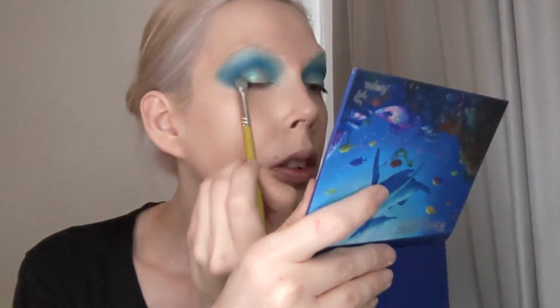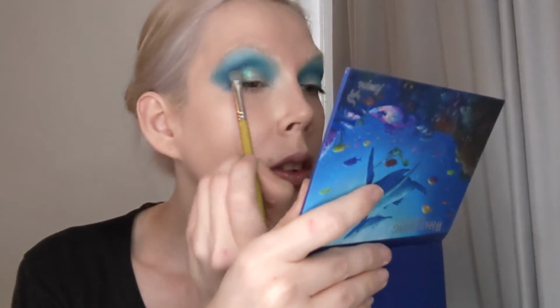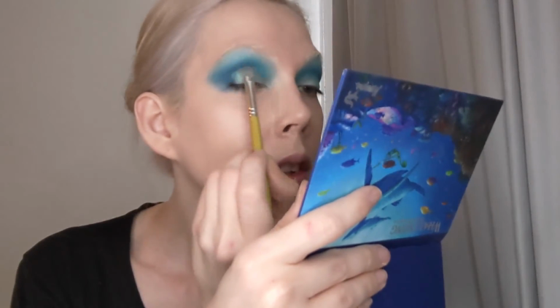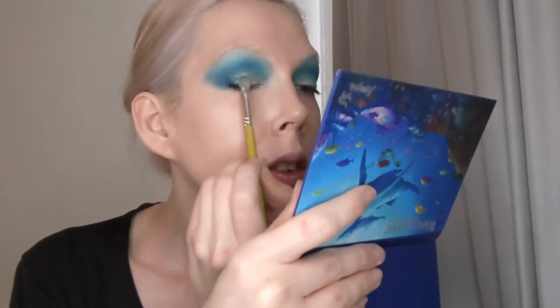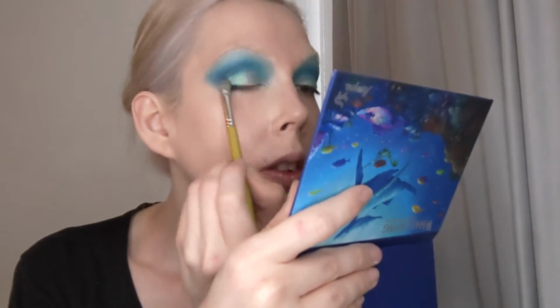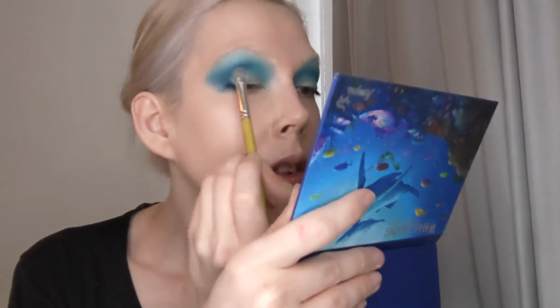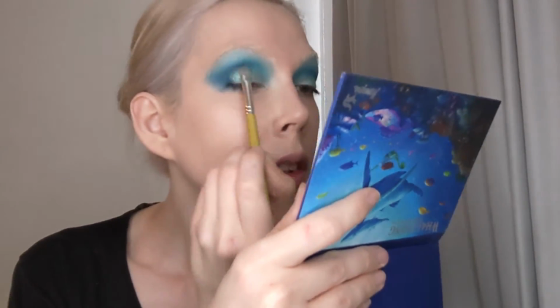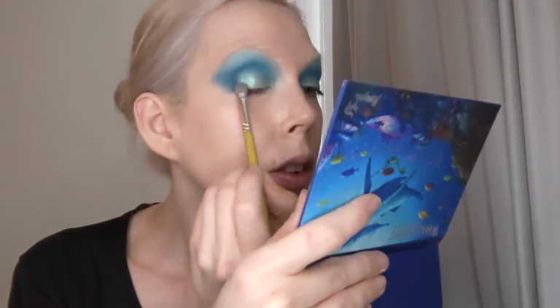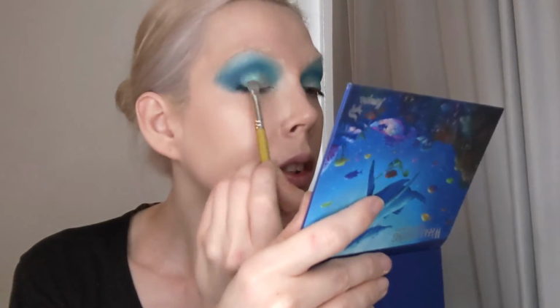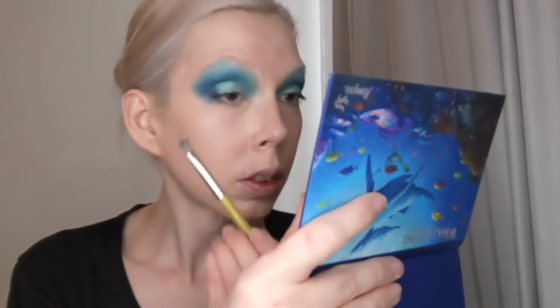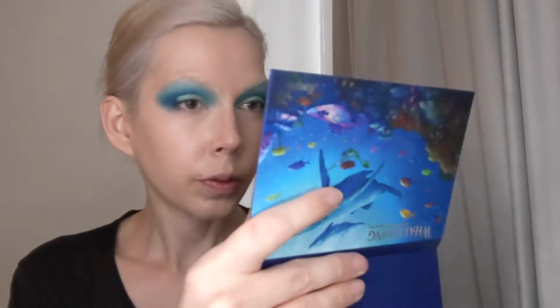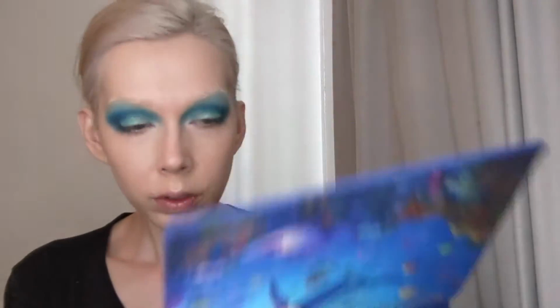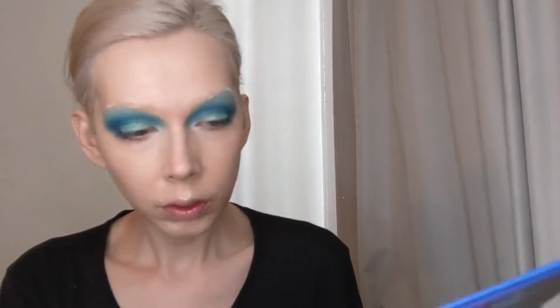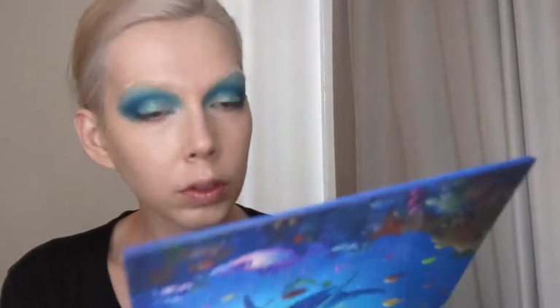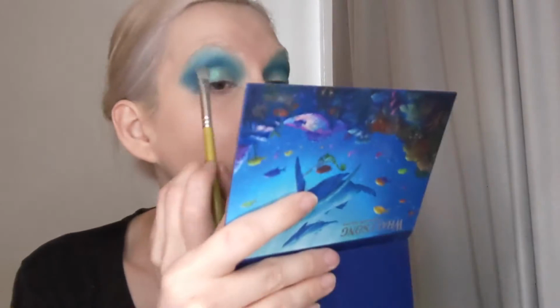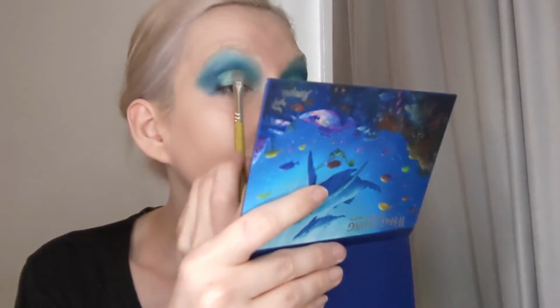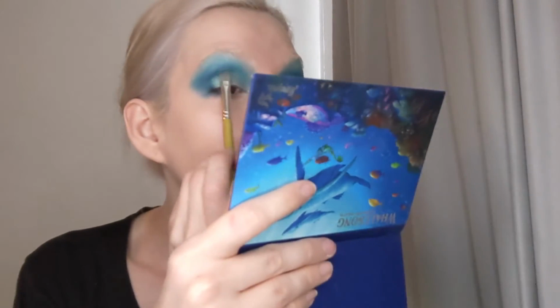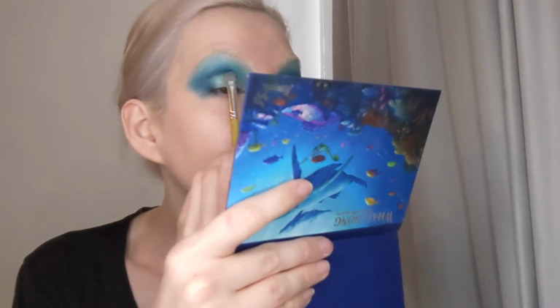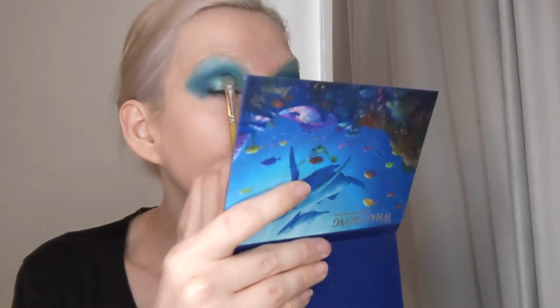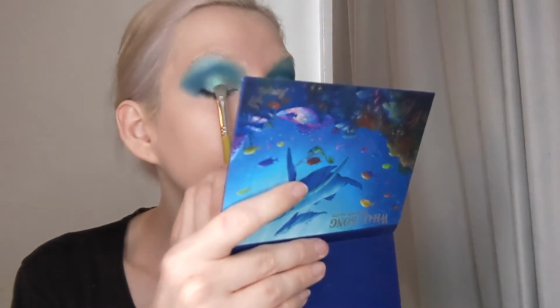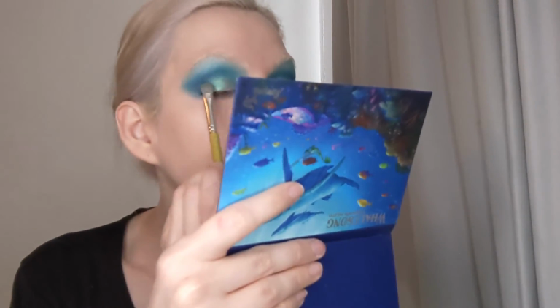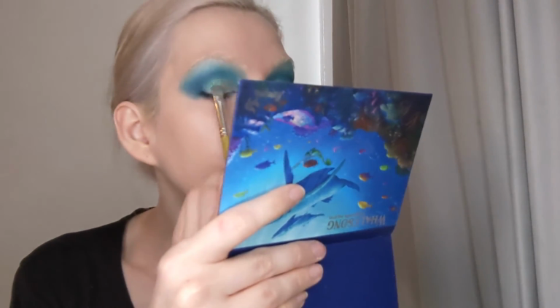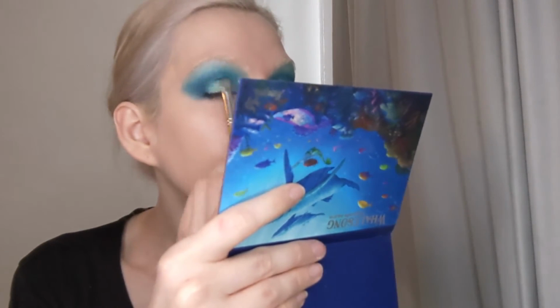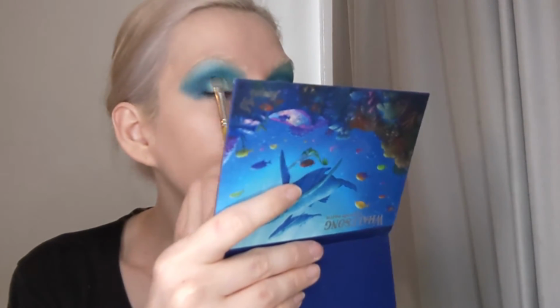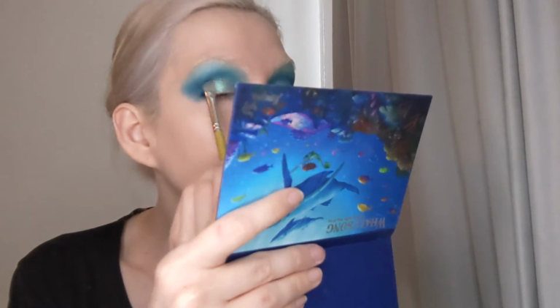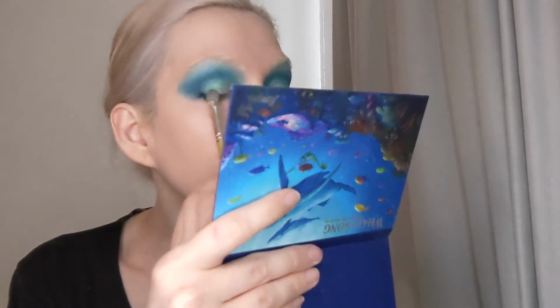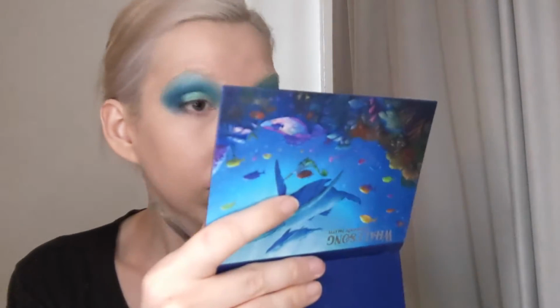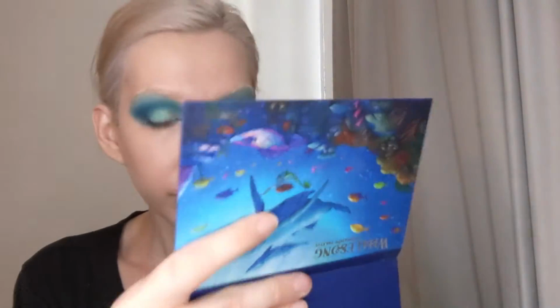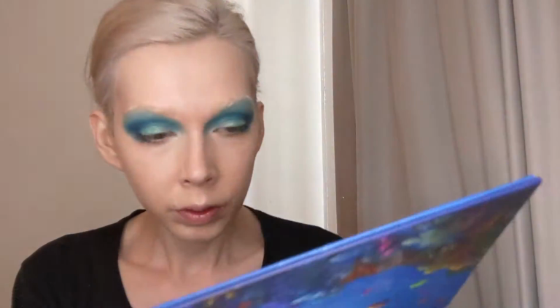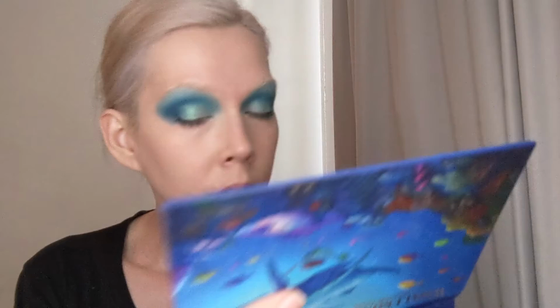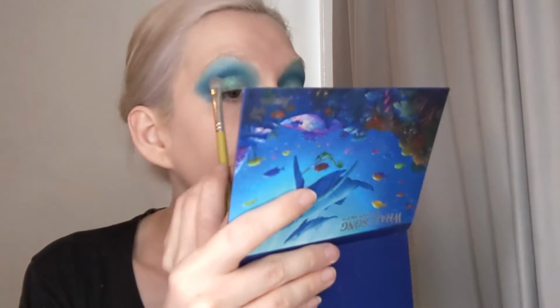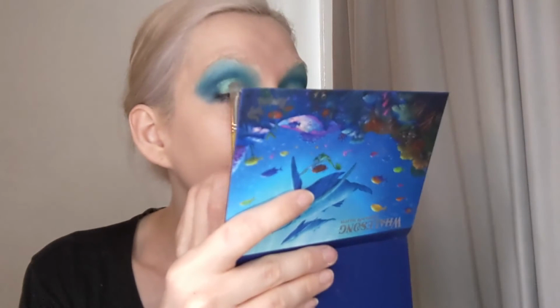And now from that same palette, I'm taking the shade Fluke, which is a bright shimmery green shade, and I'm placing this on the outer two thirds of the lid.